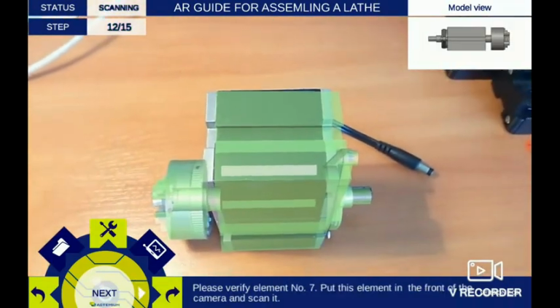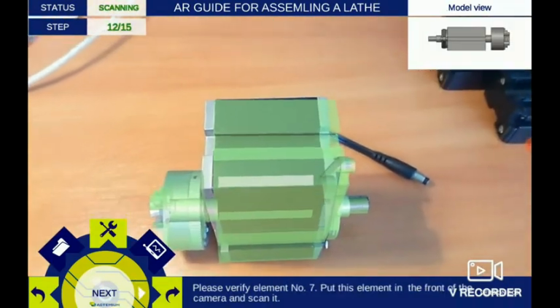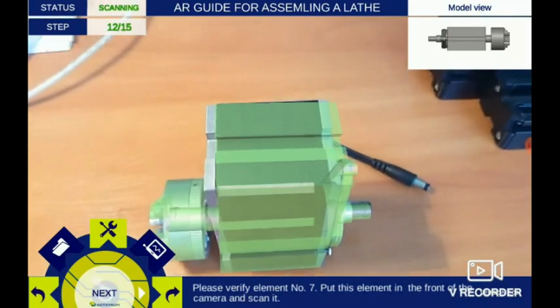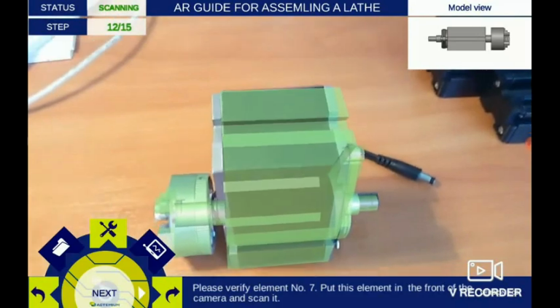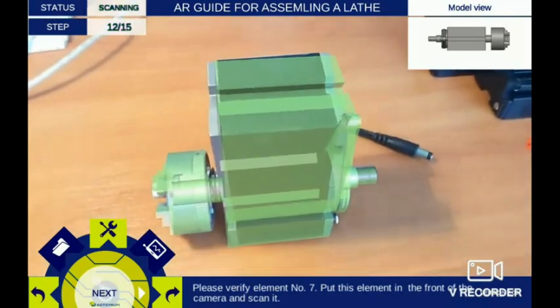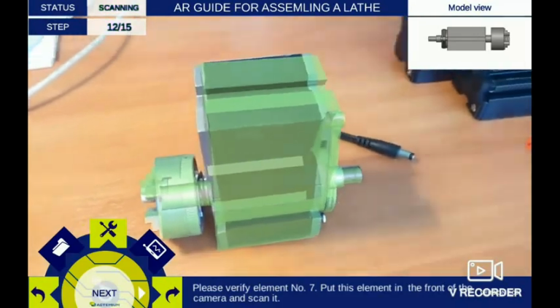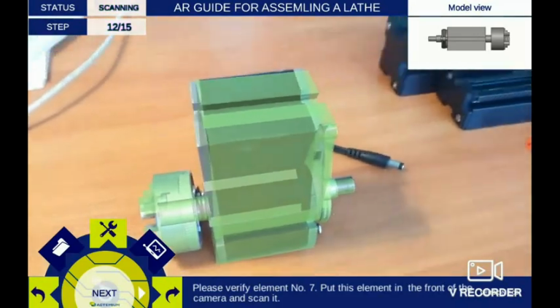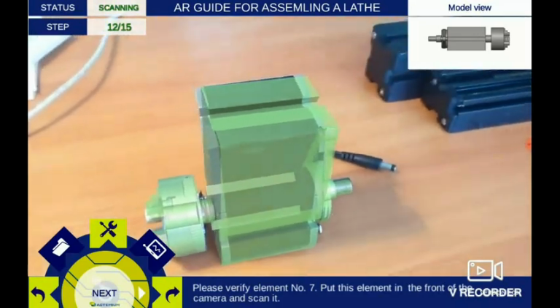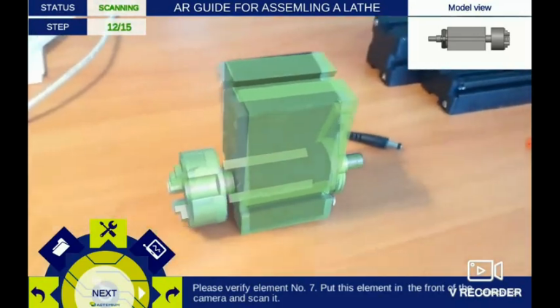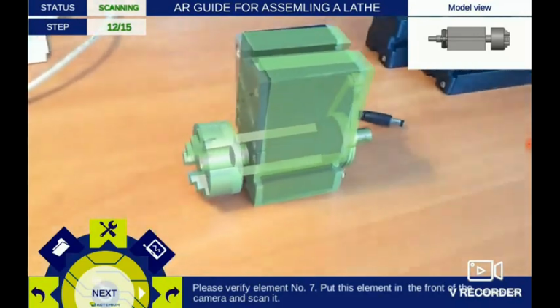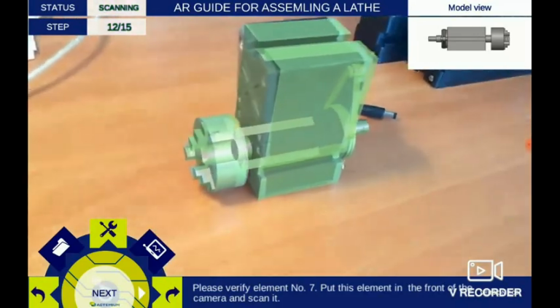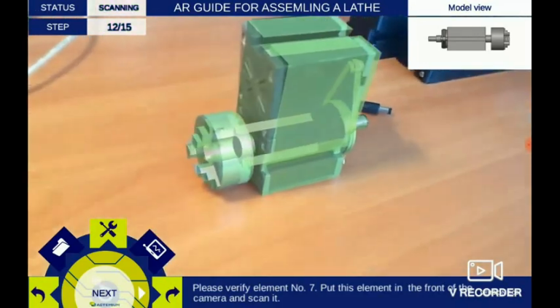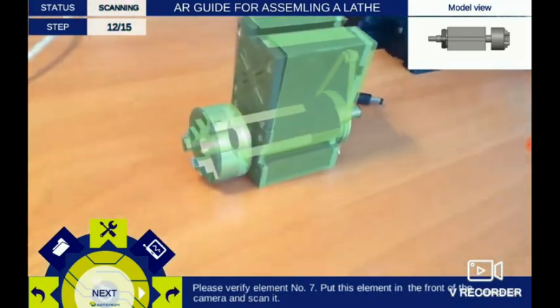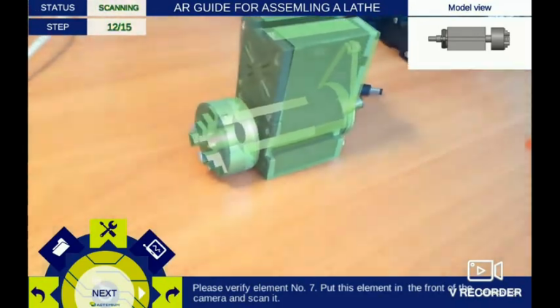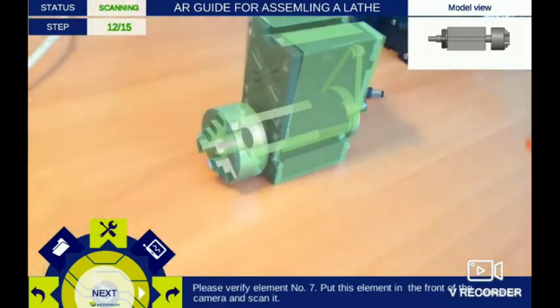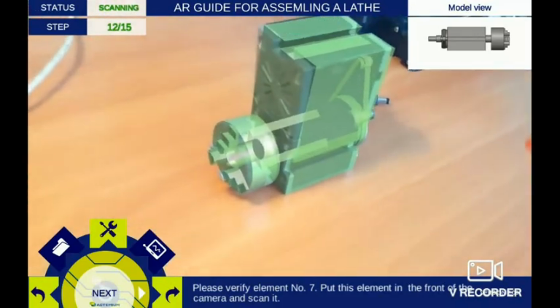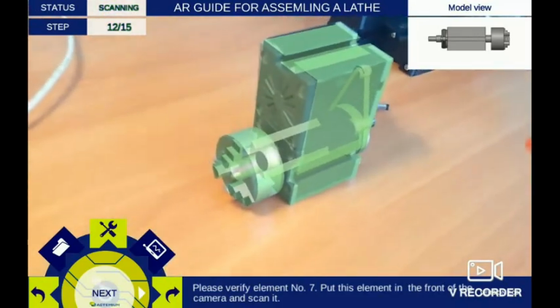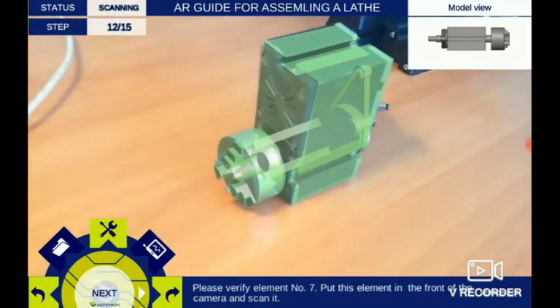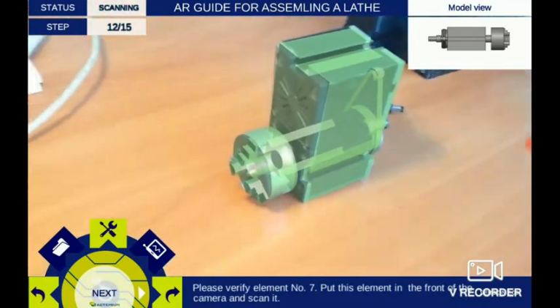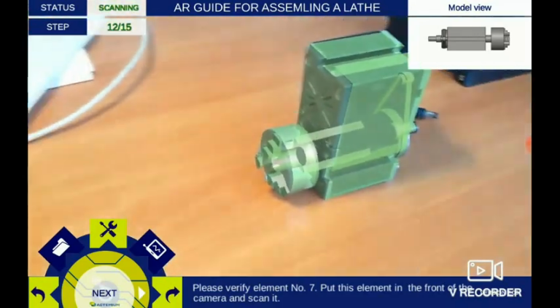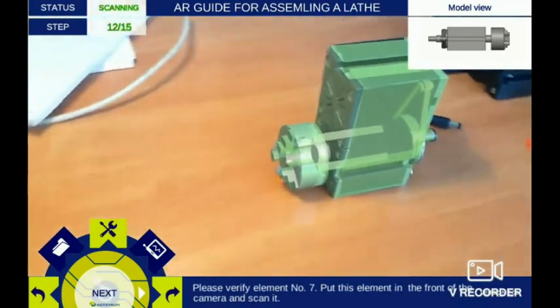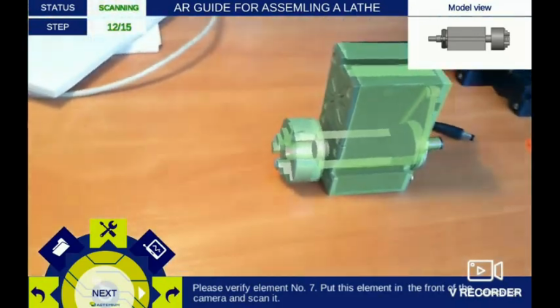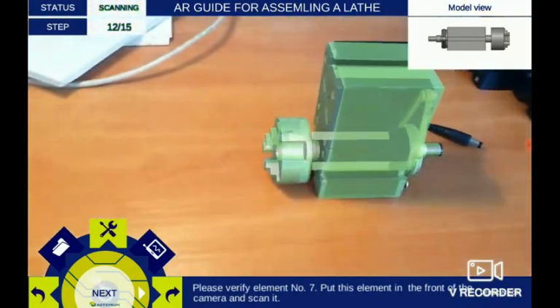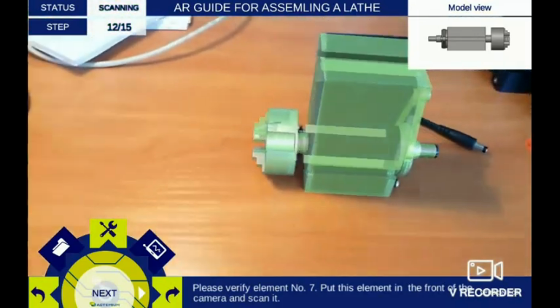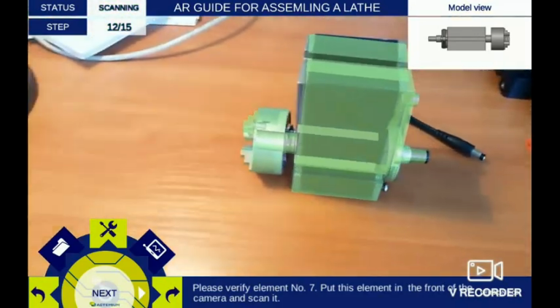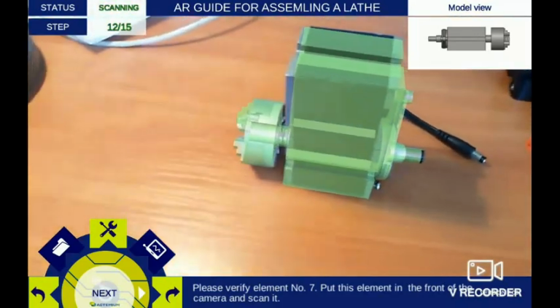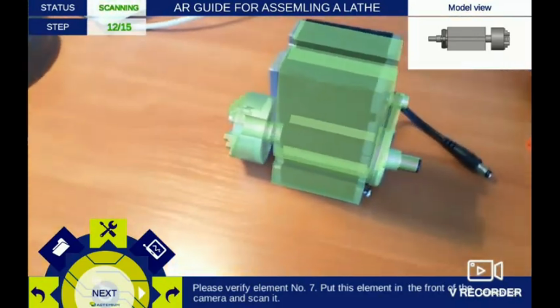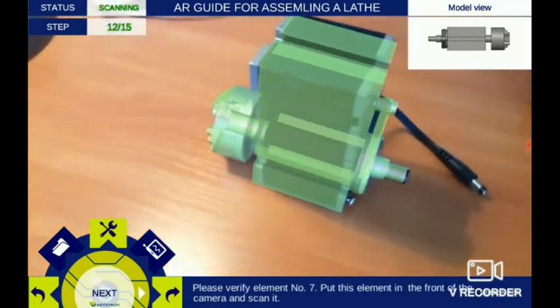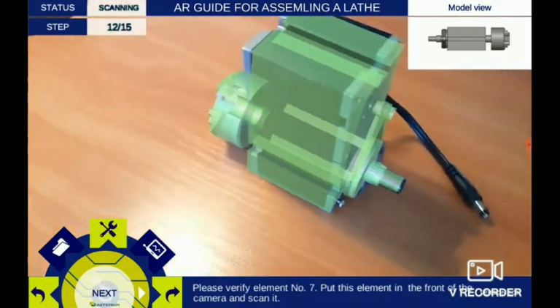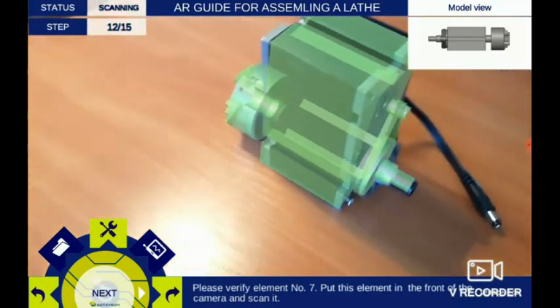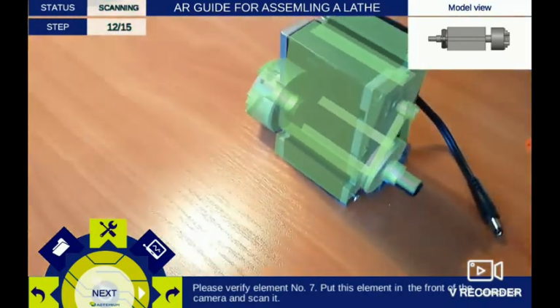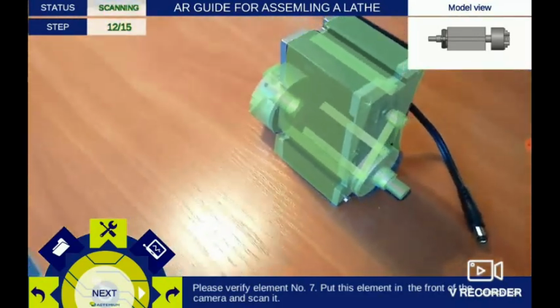Item has been verified successfully. Please select the next button.